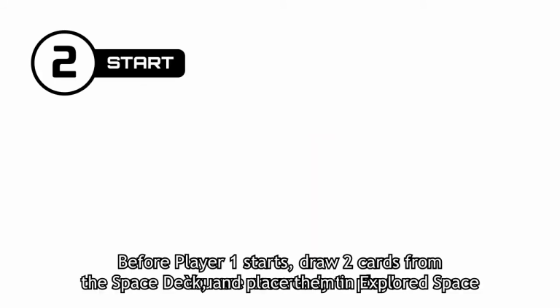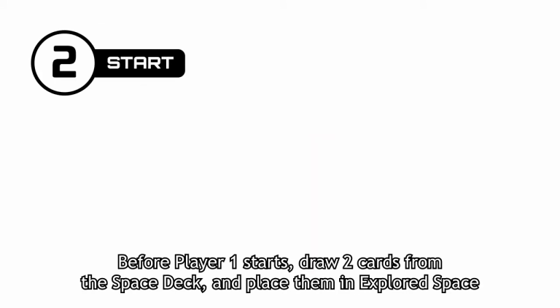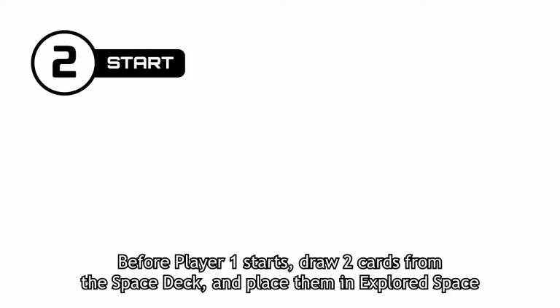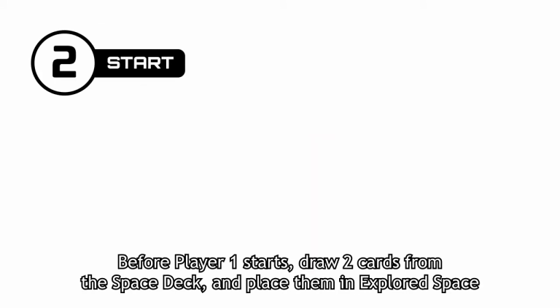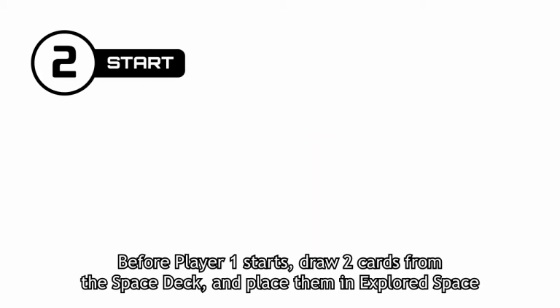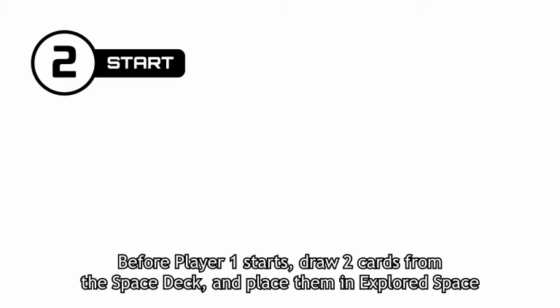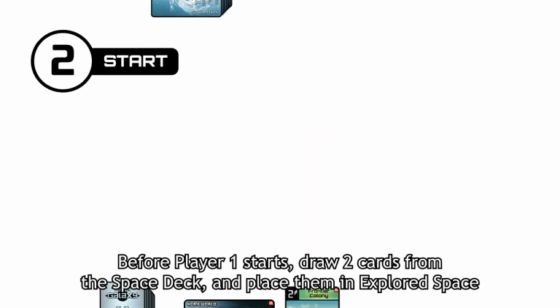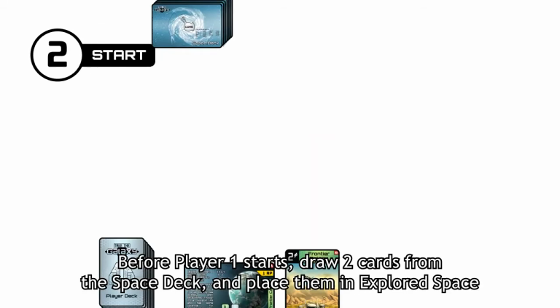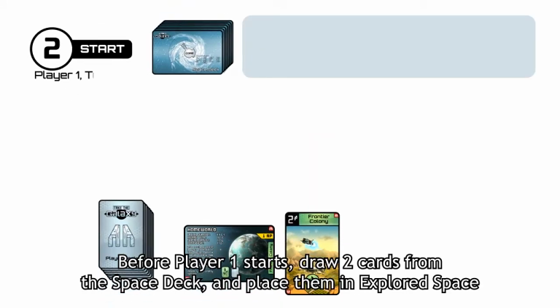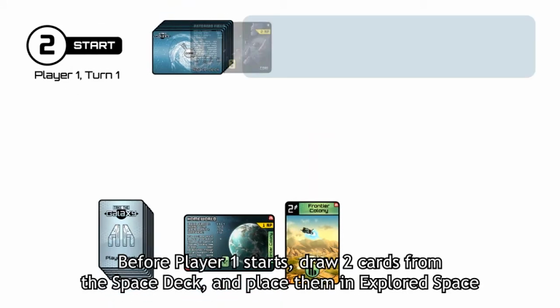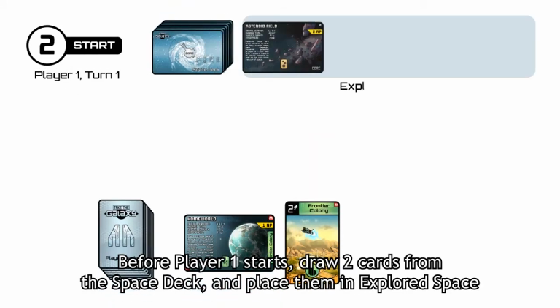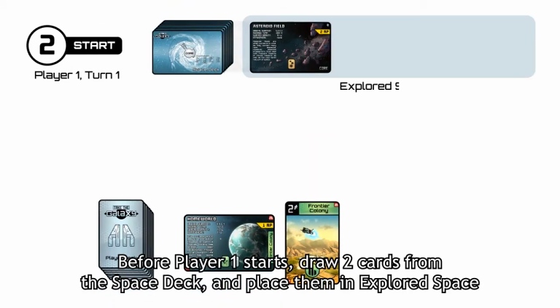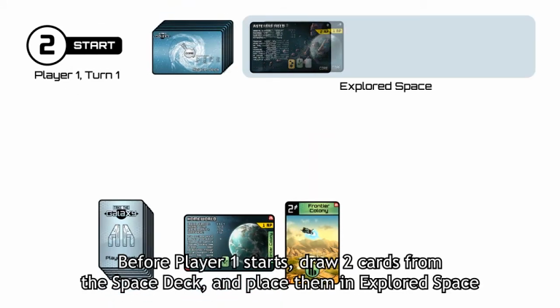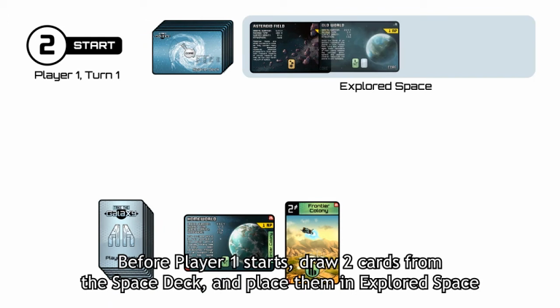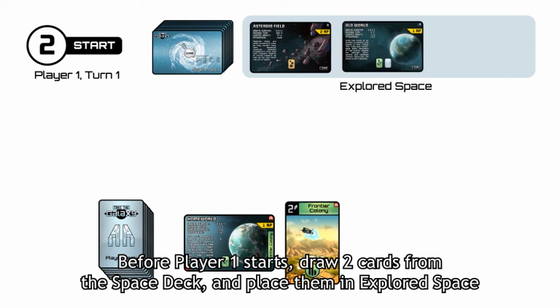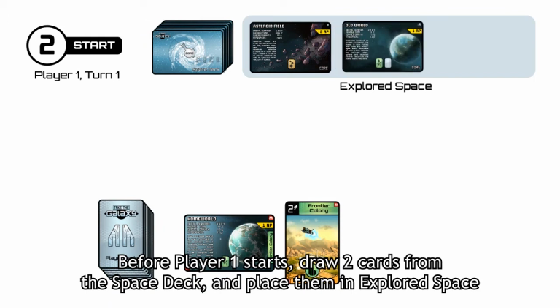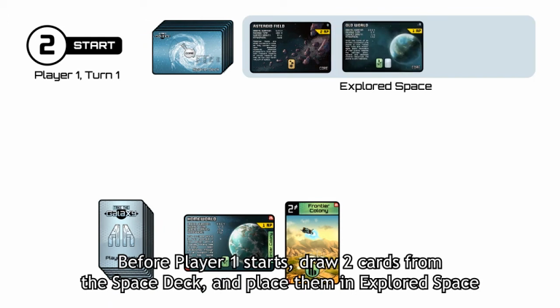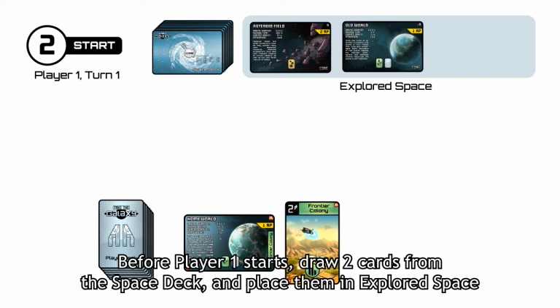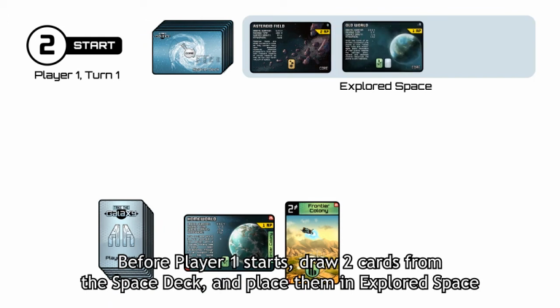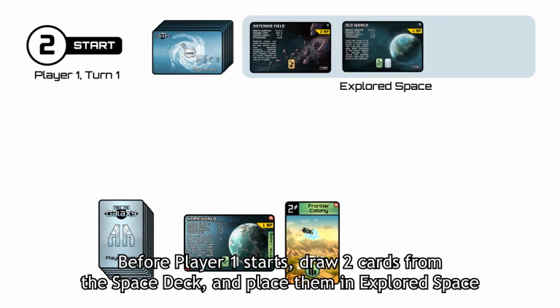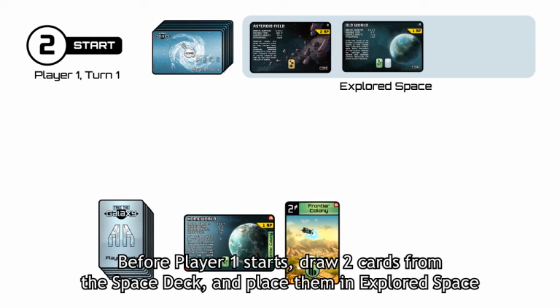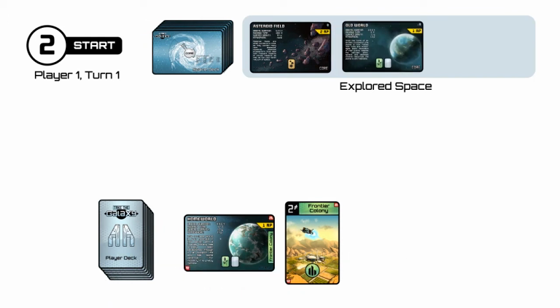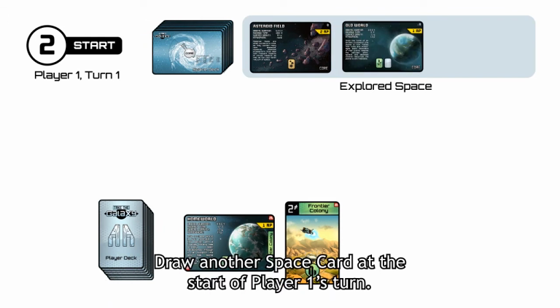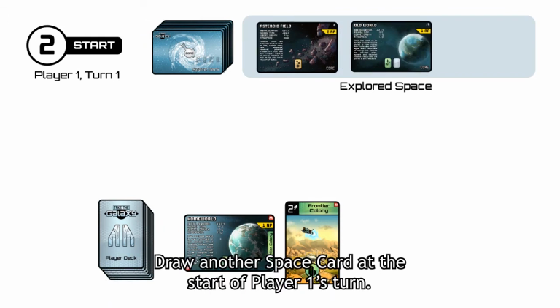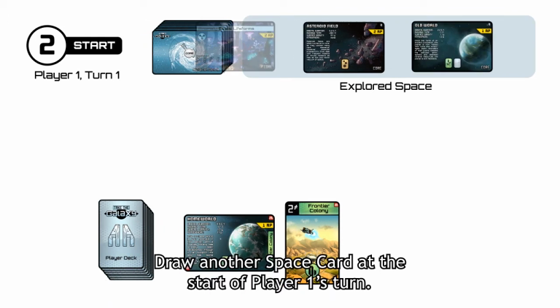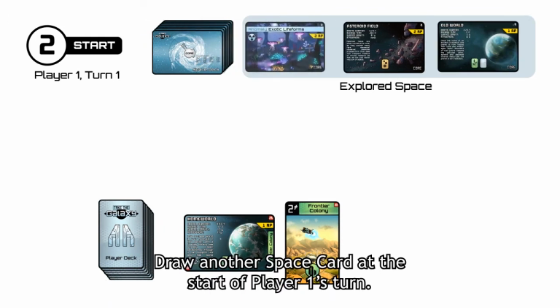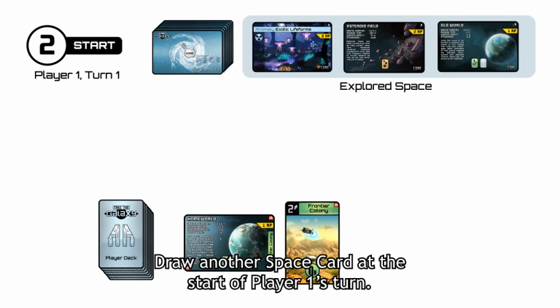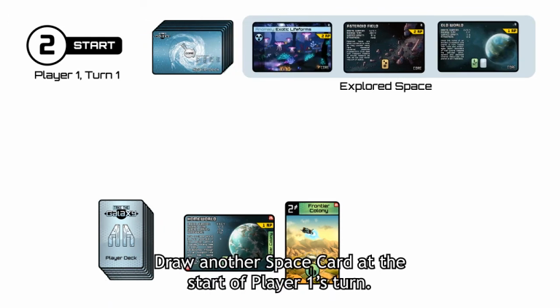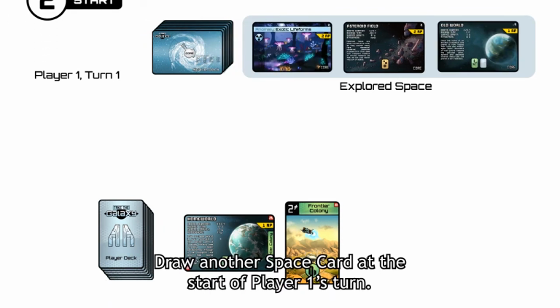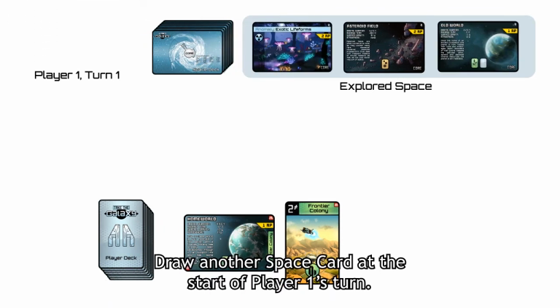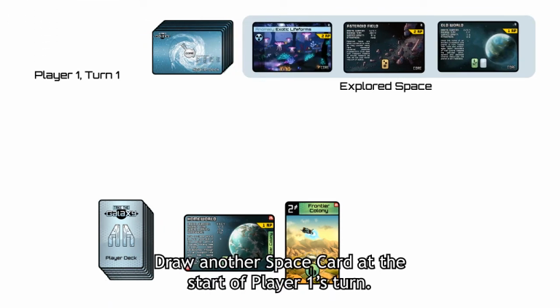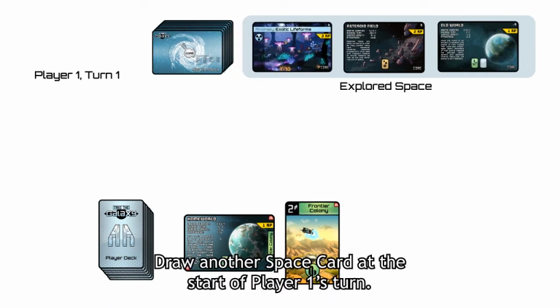Before player 1 starts, draw two cards from the space deck and place them in explored space. Draw another space card at the start of player 1's turn.